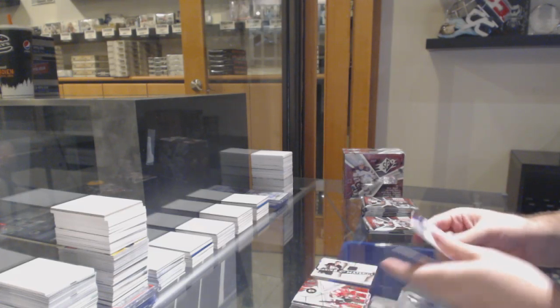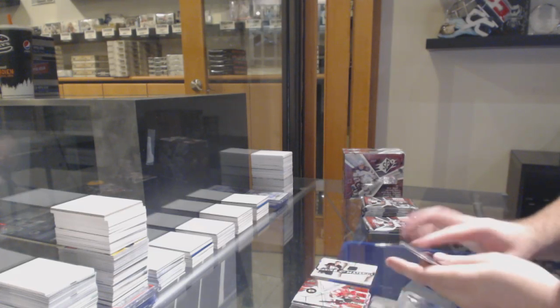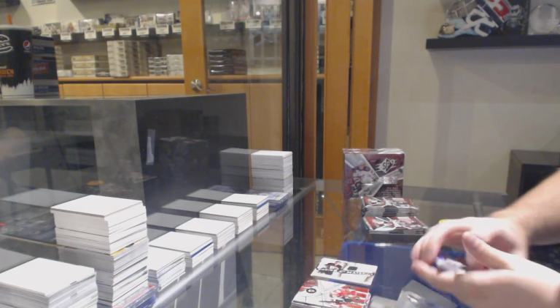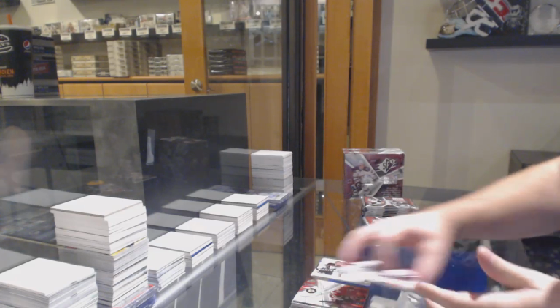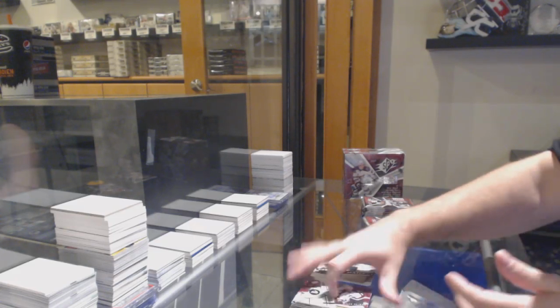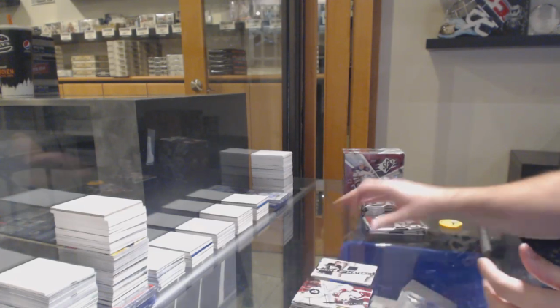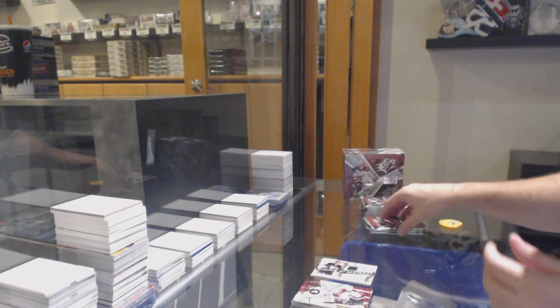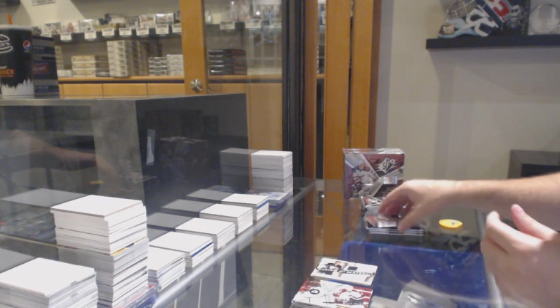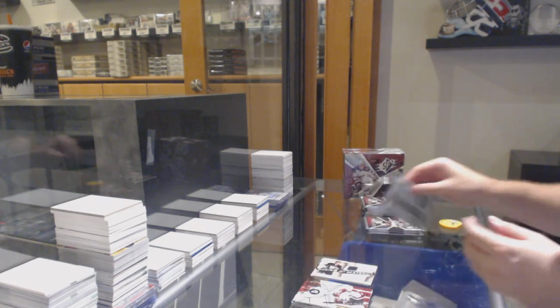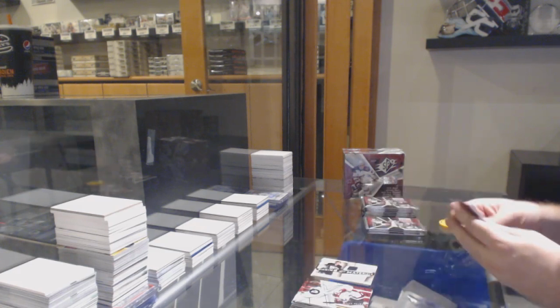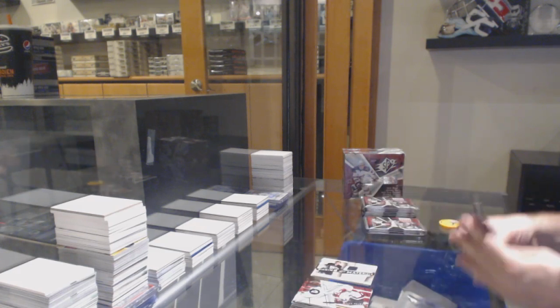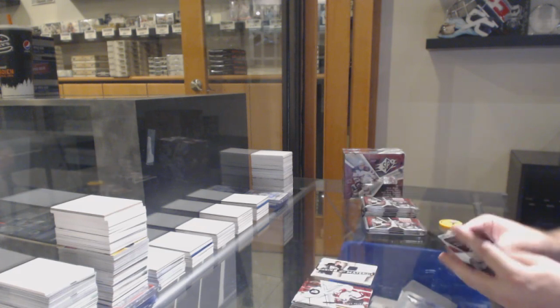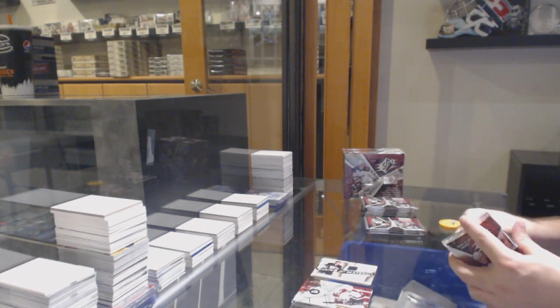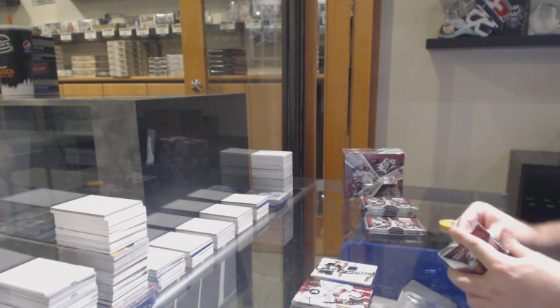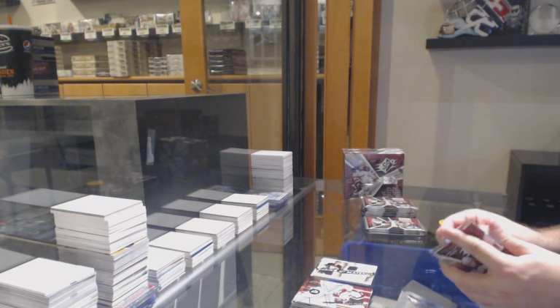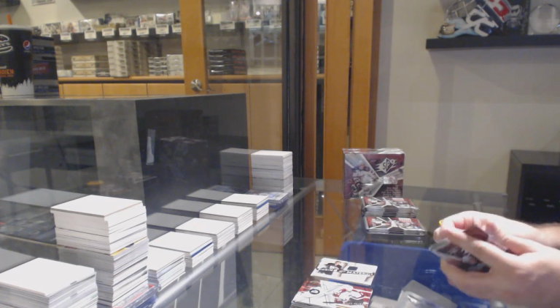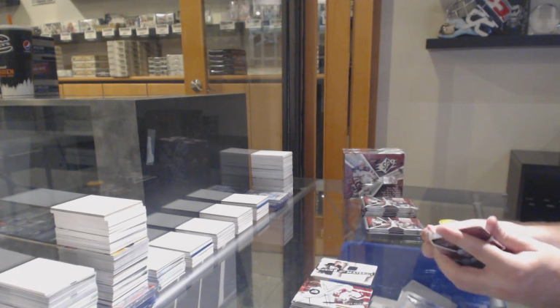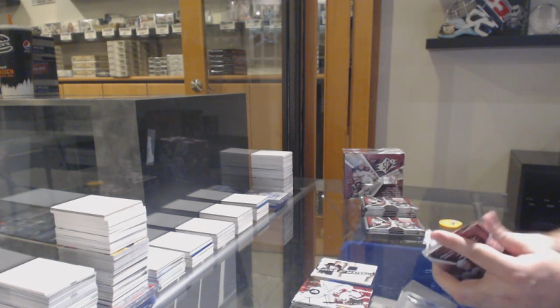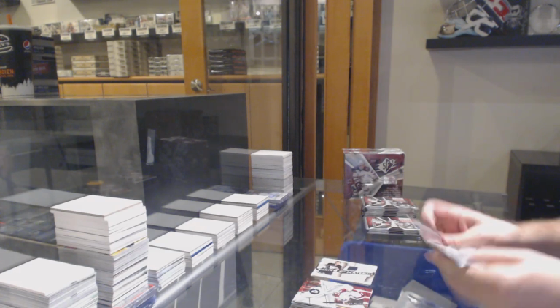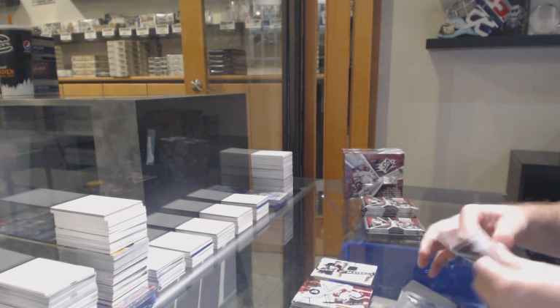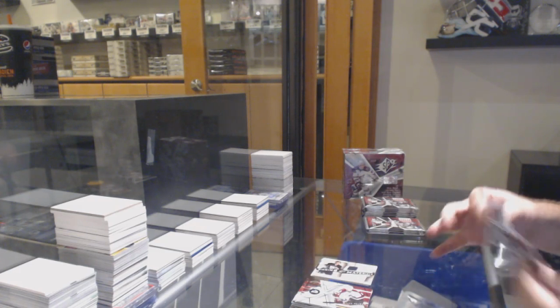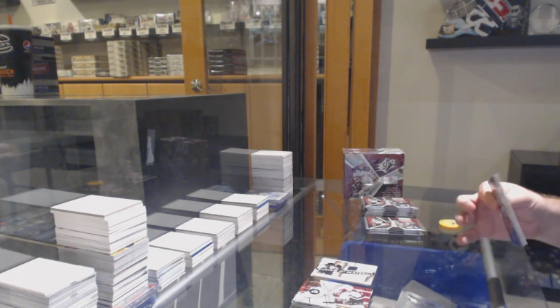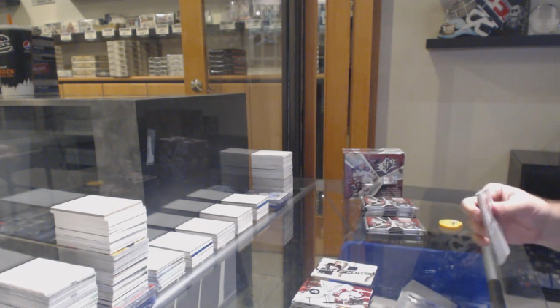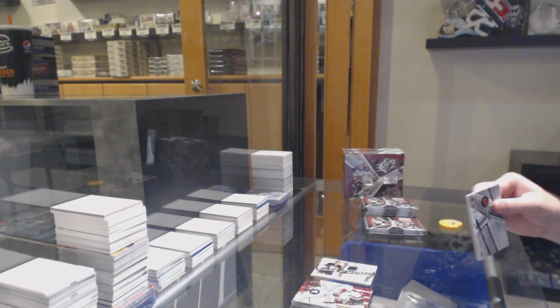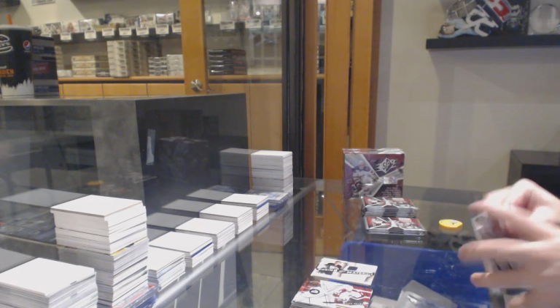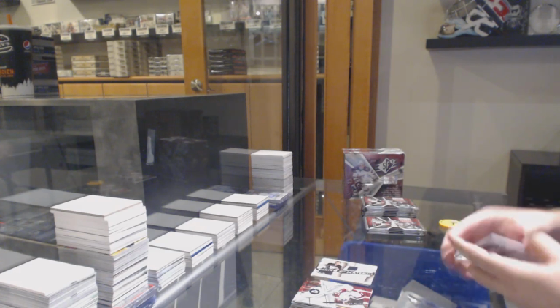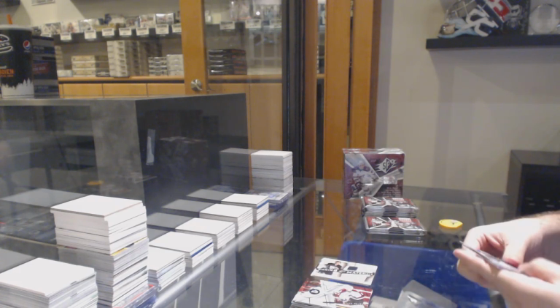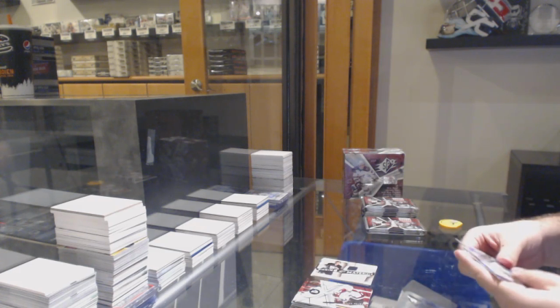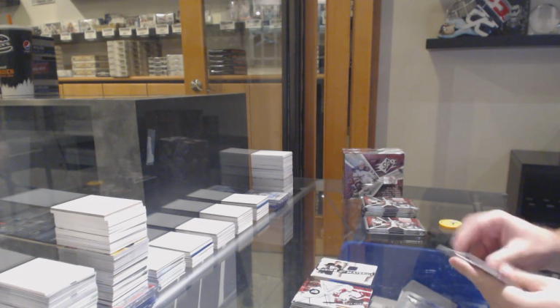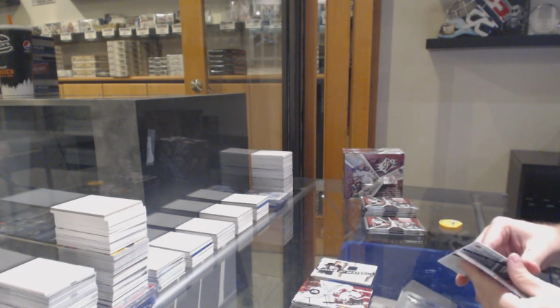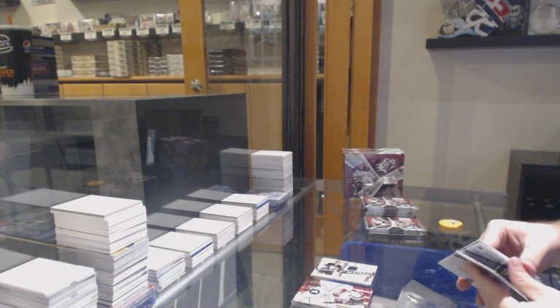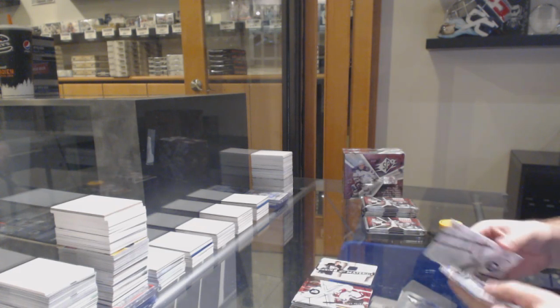I'm sorry guys, some of these packs are a little tough to go through, so I'm trying to do them as carefully as possible.